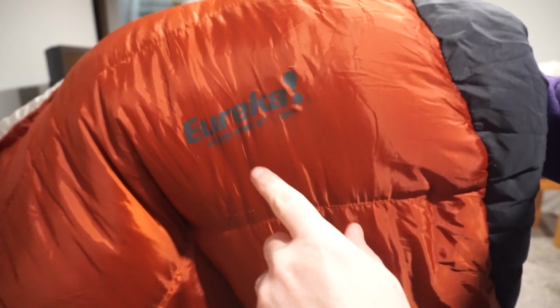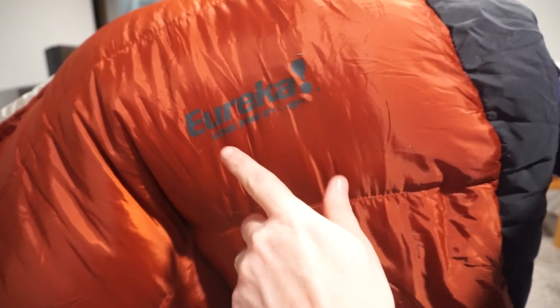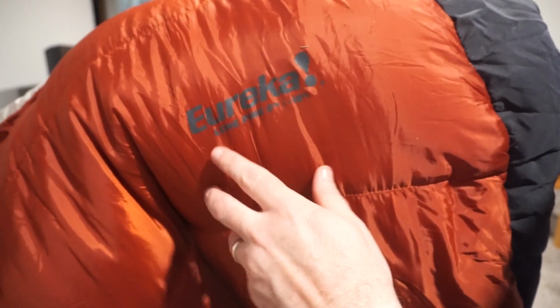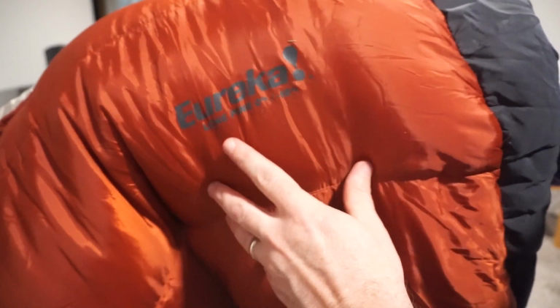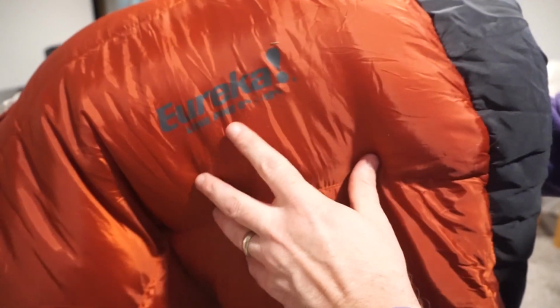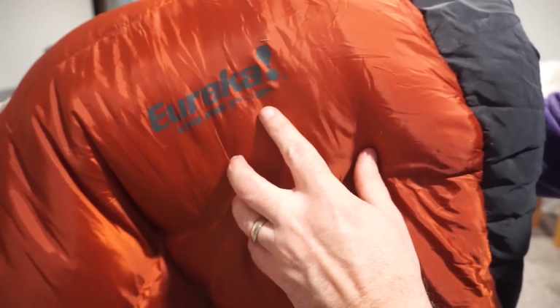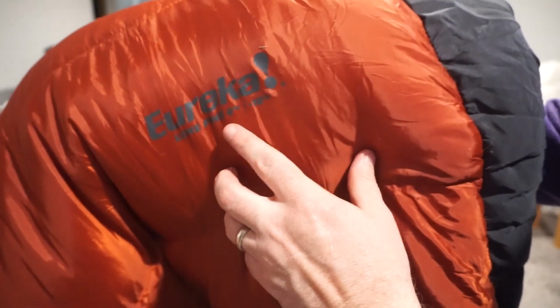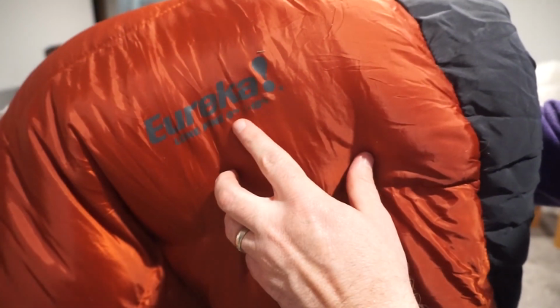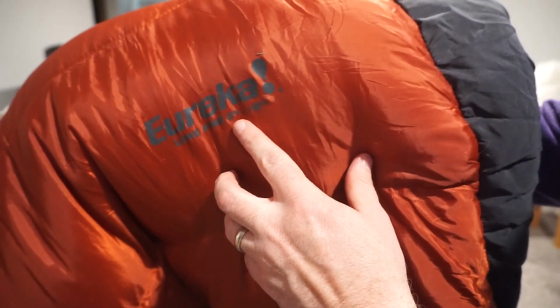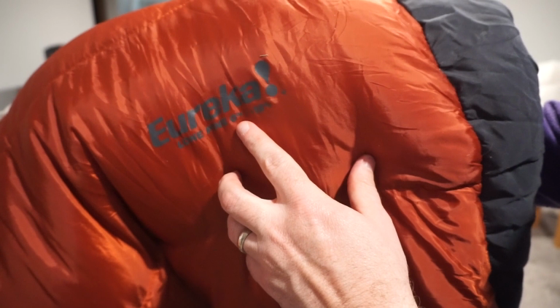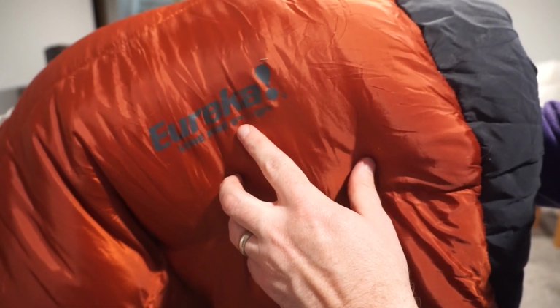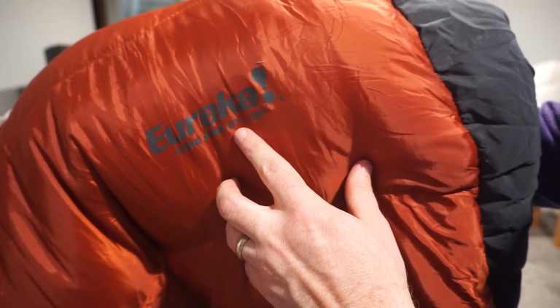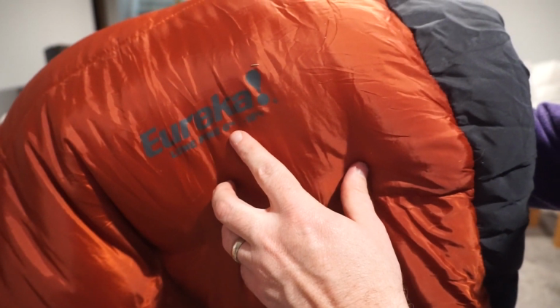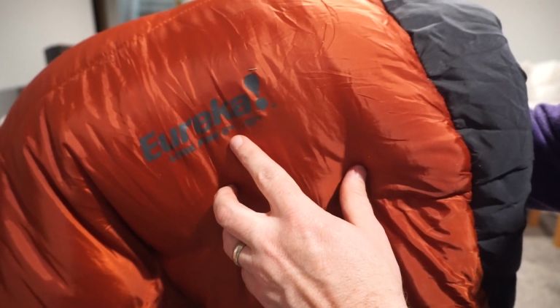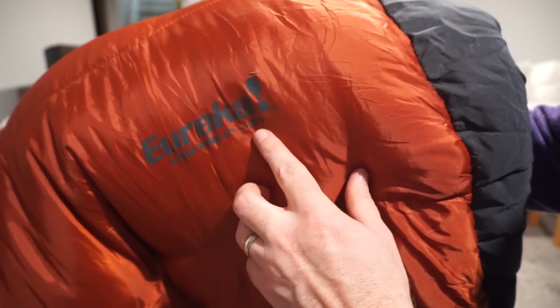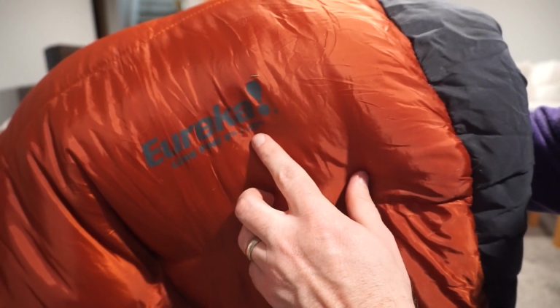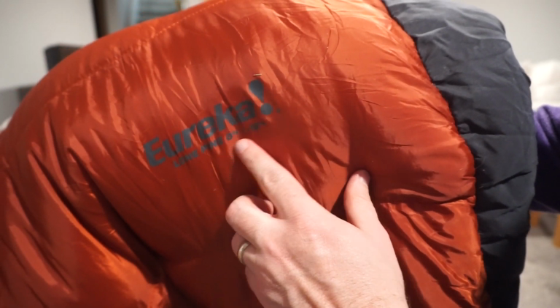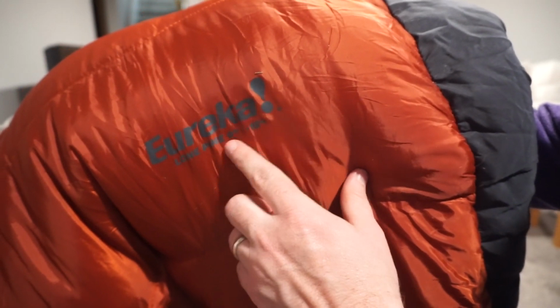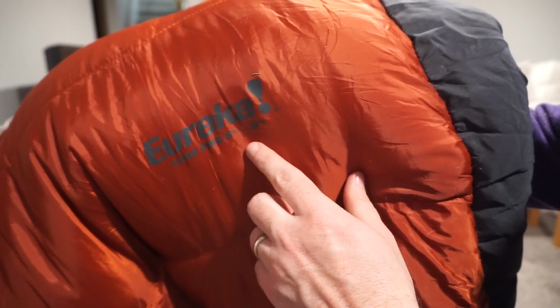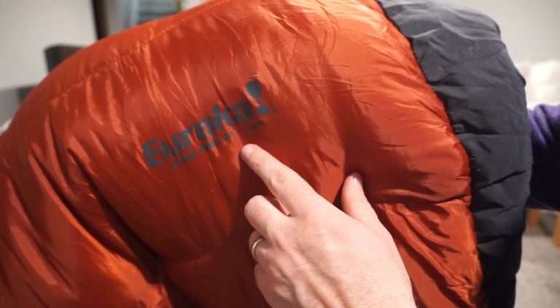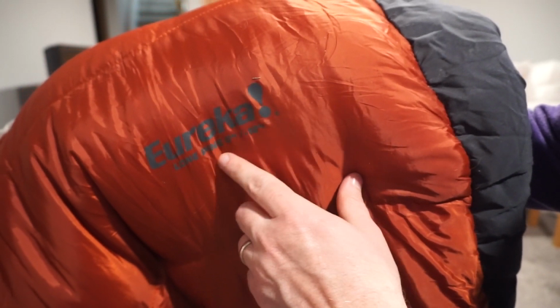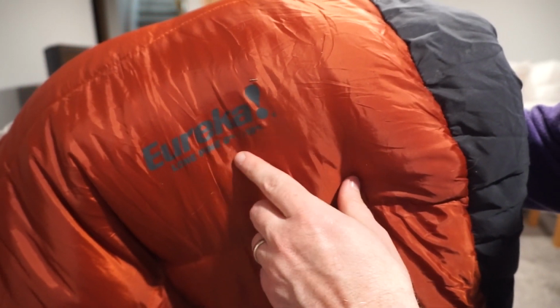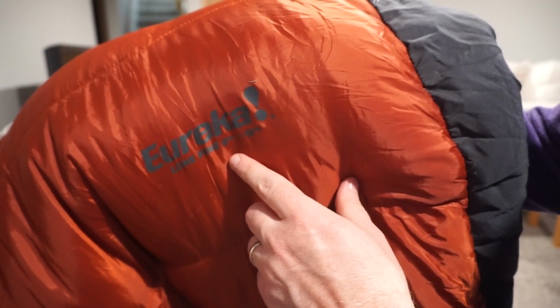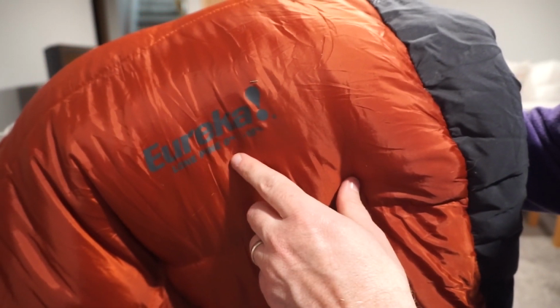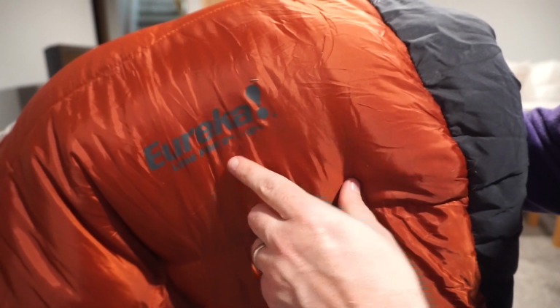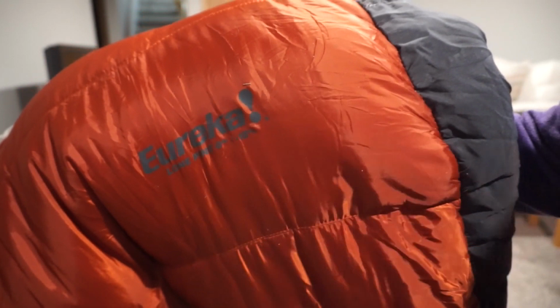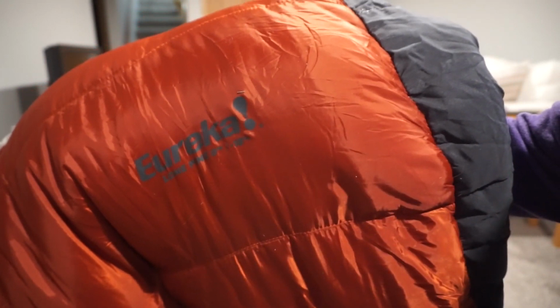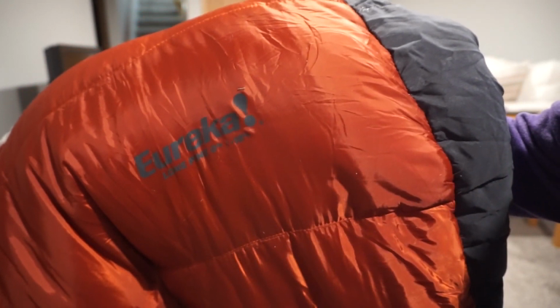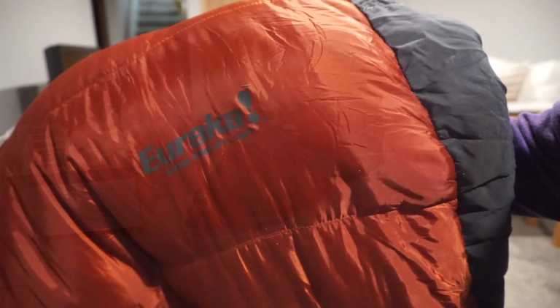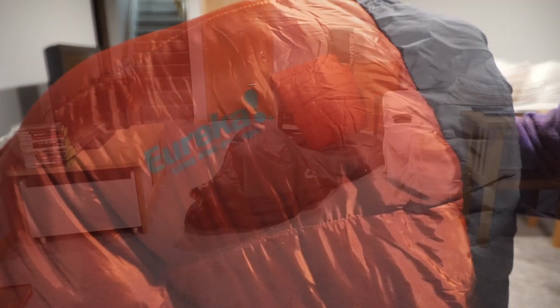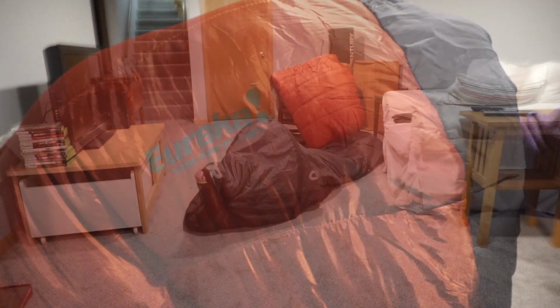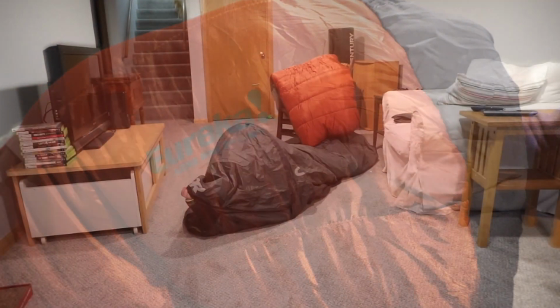Remember, your sleeping bag must be rated for zero degrees Fahrenheit or lower and has to be marked on the bag.